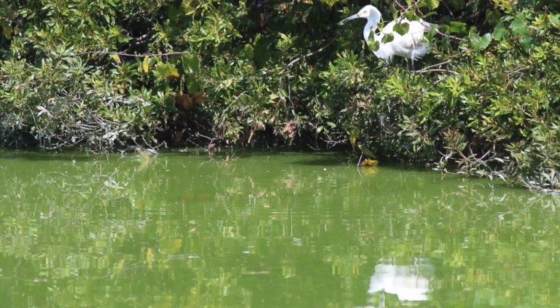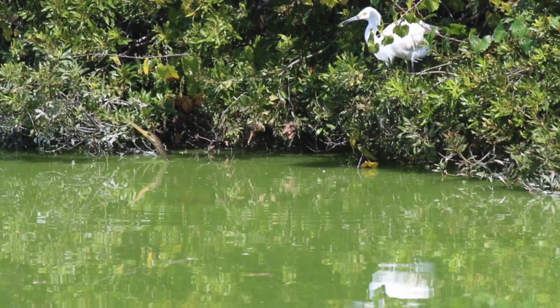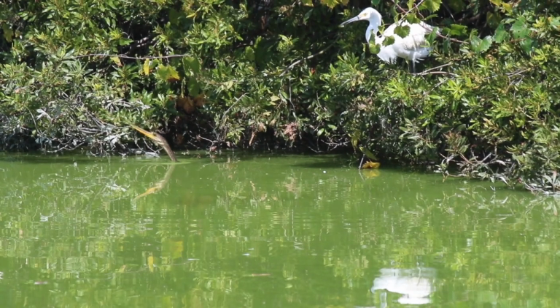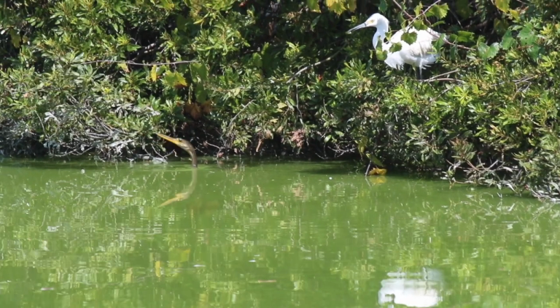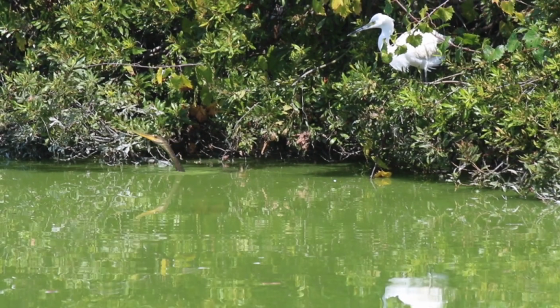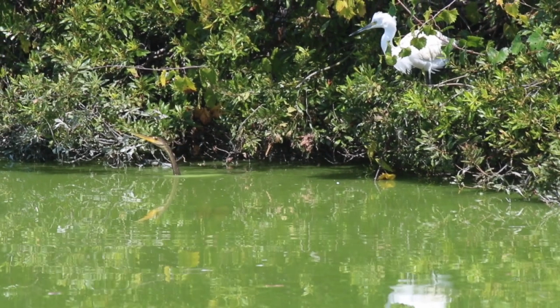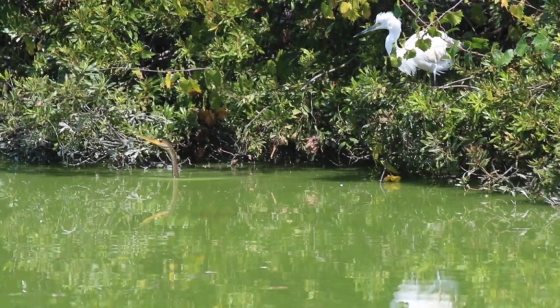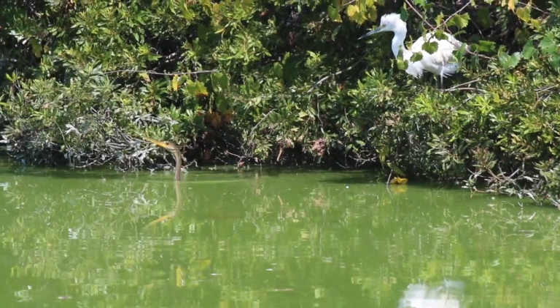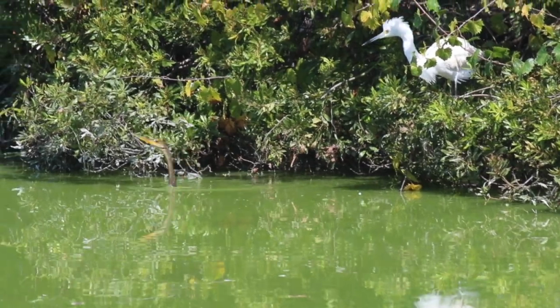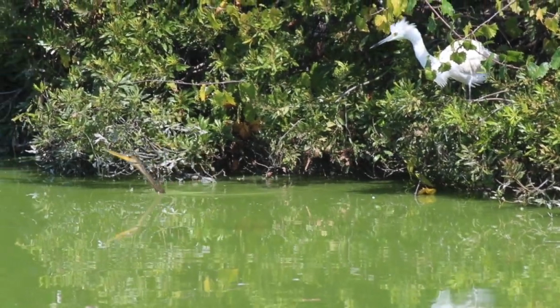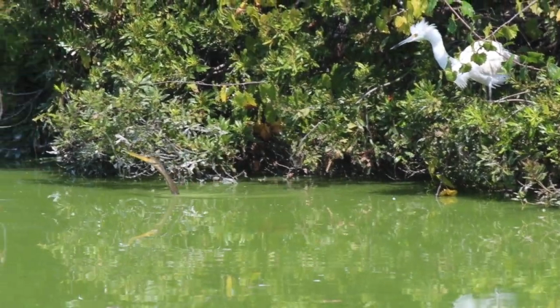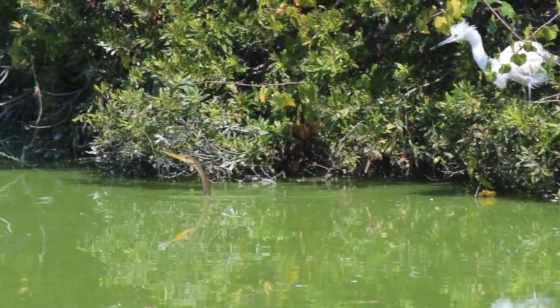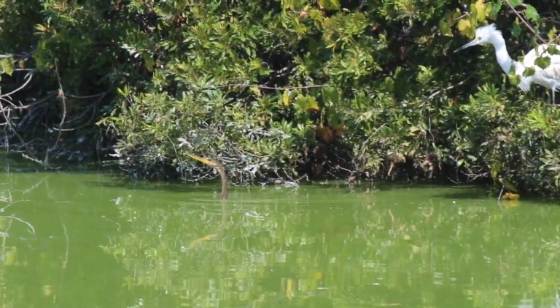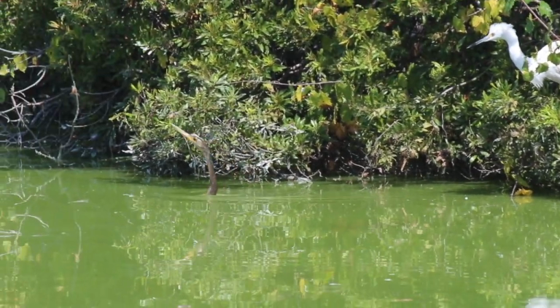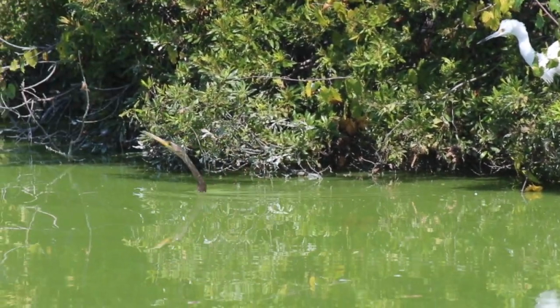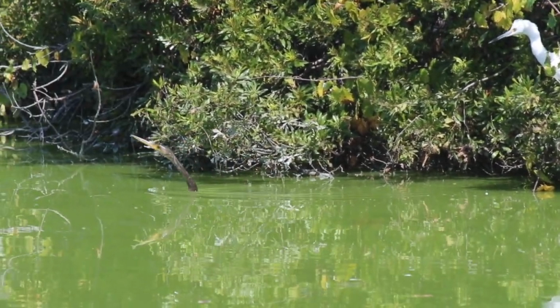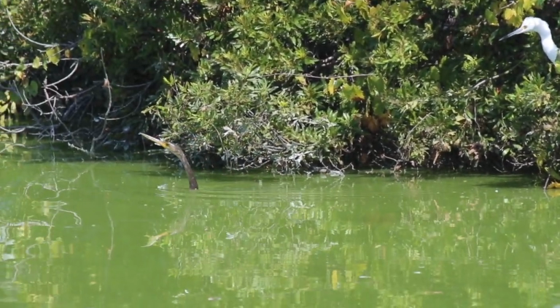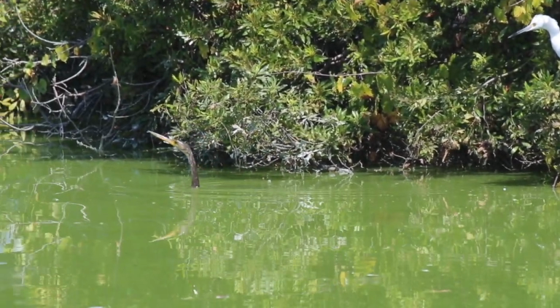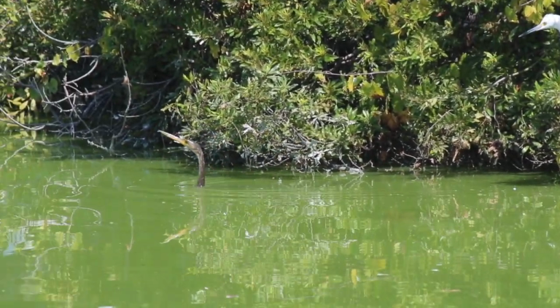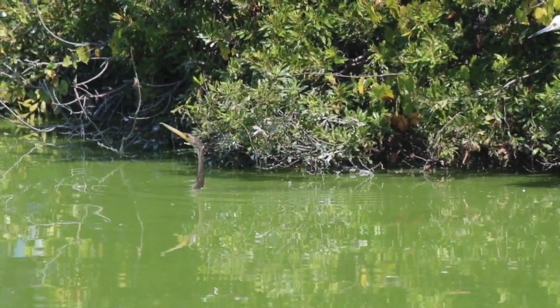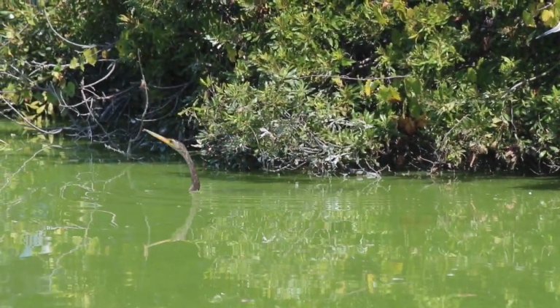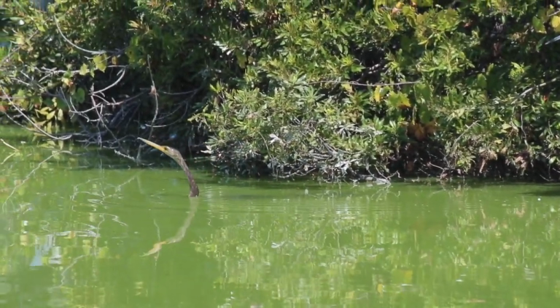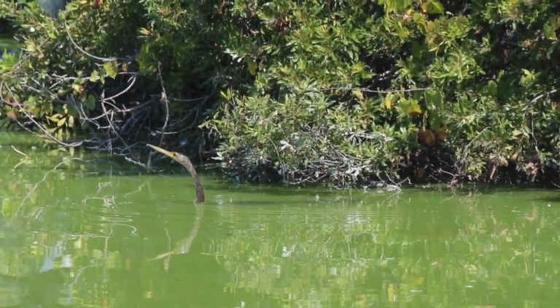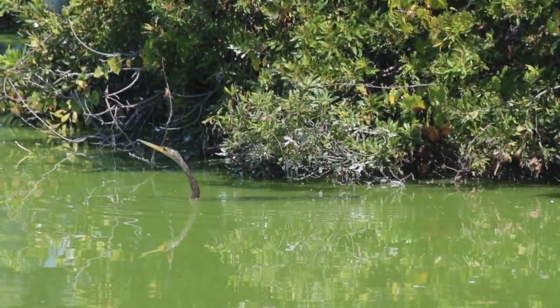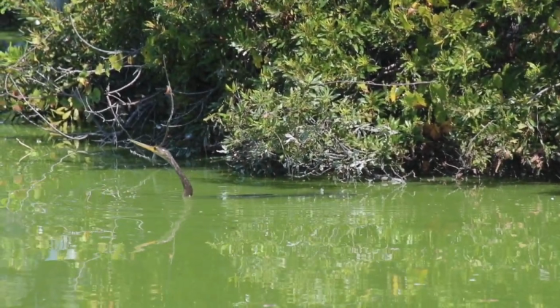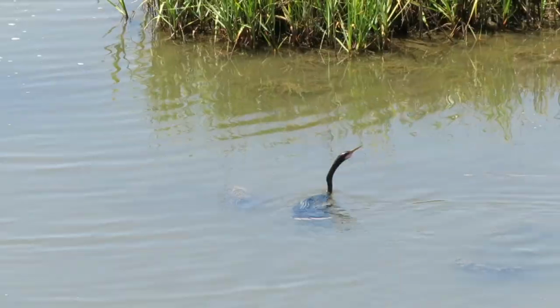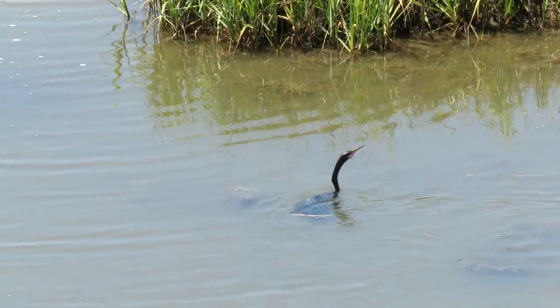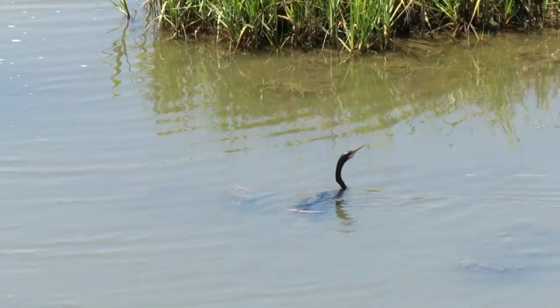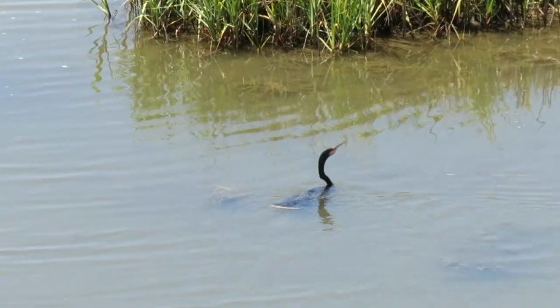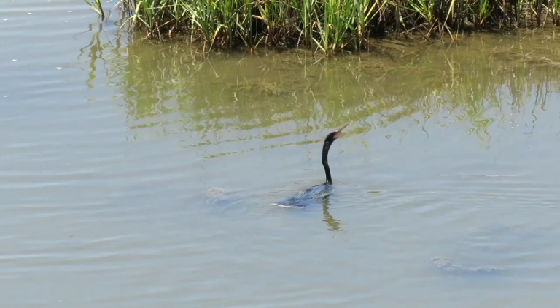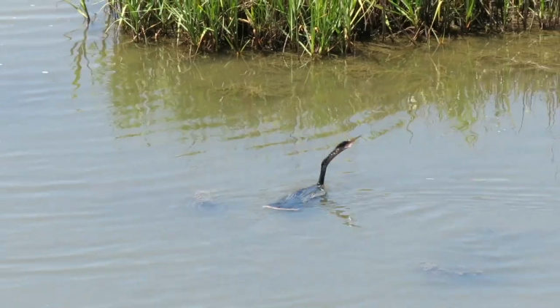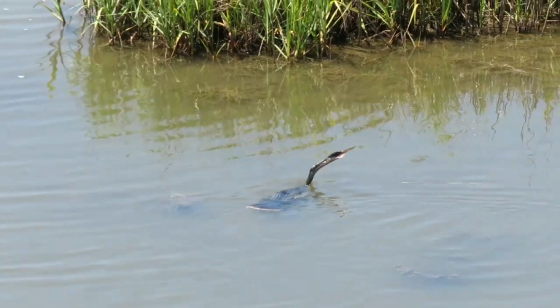At the edge of a freshwater wetland, it looks like a snake is swimming in the water. Wait, it's not a snake after all — it's an anhinga.